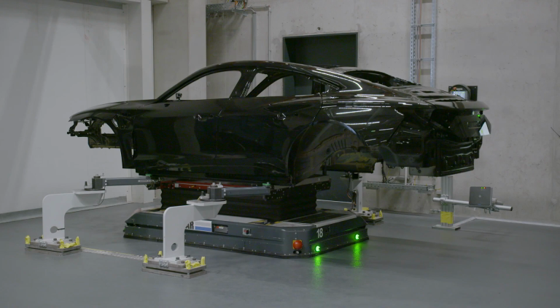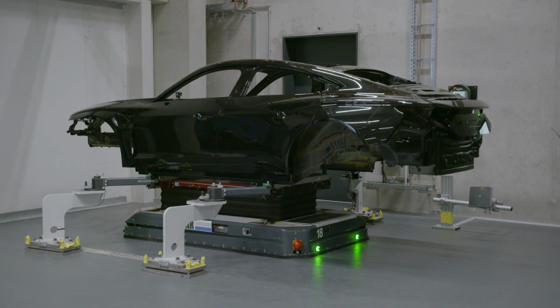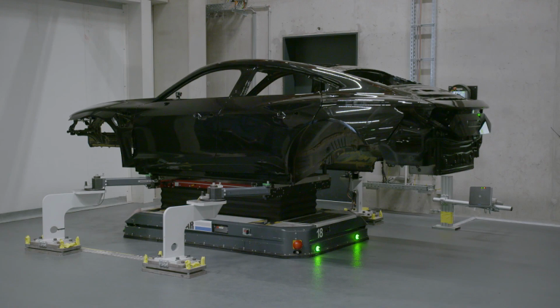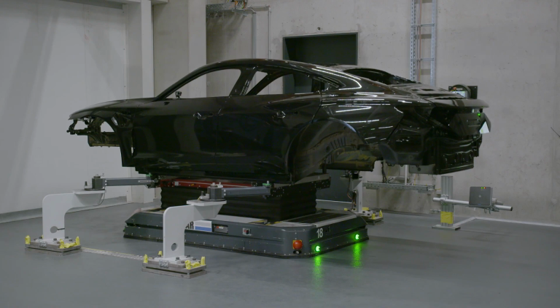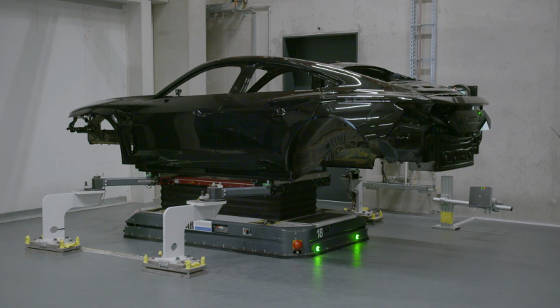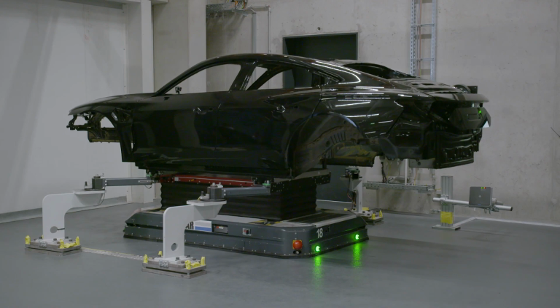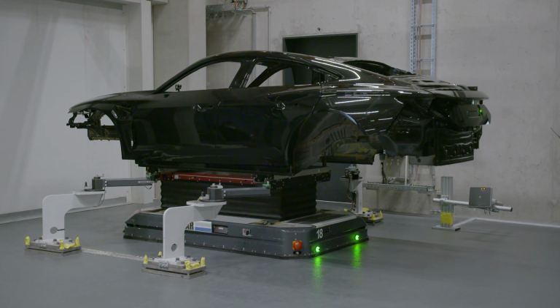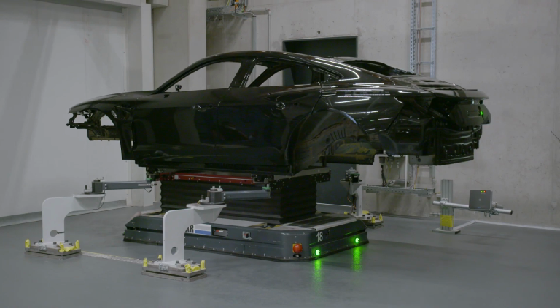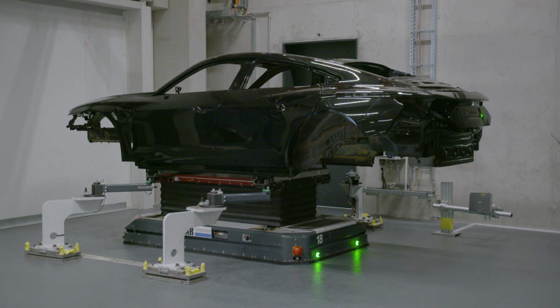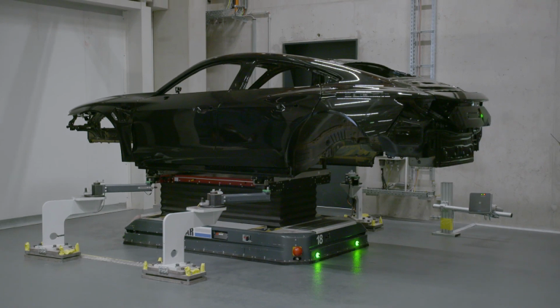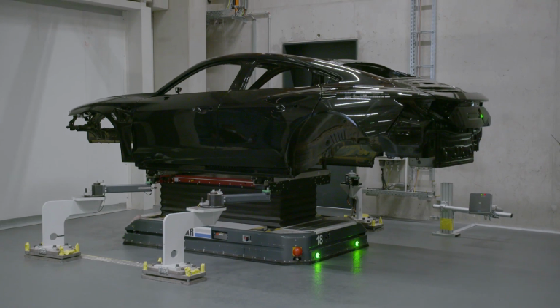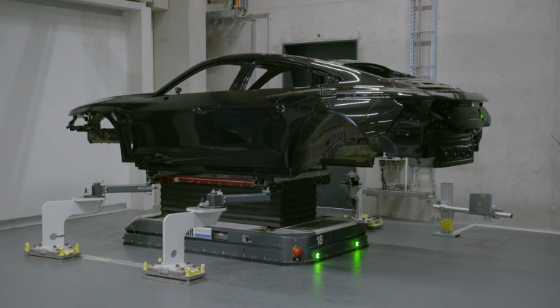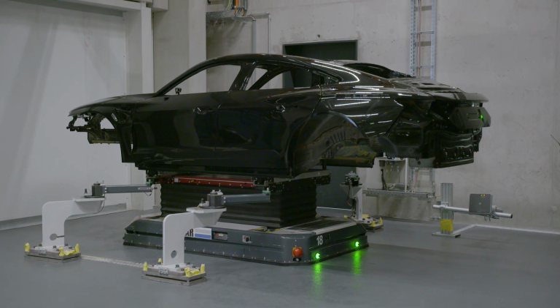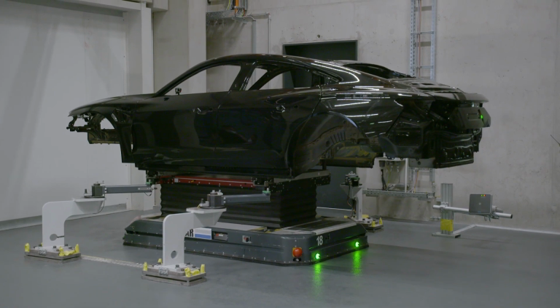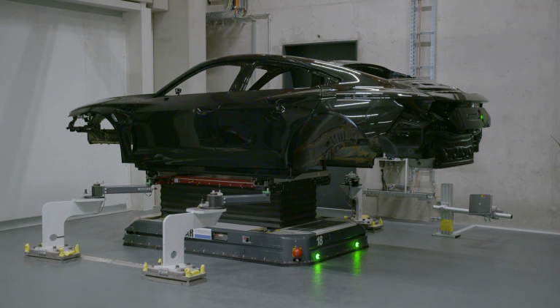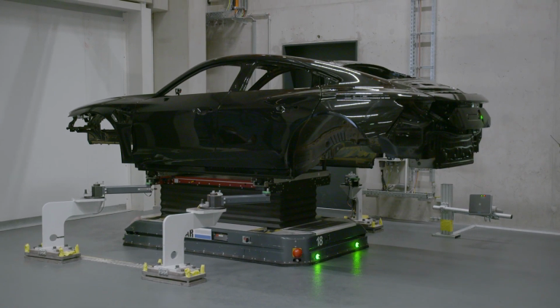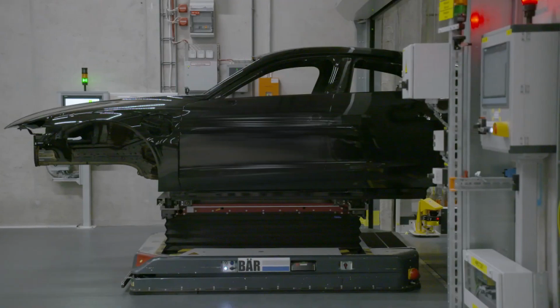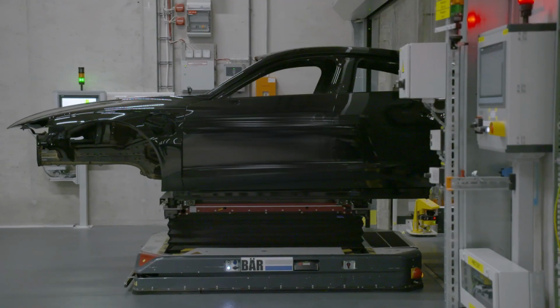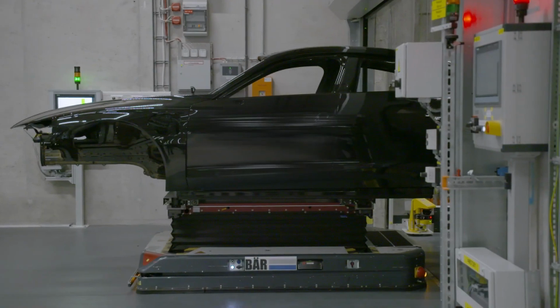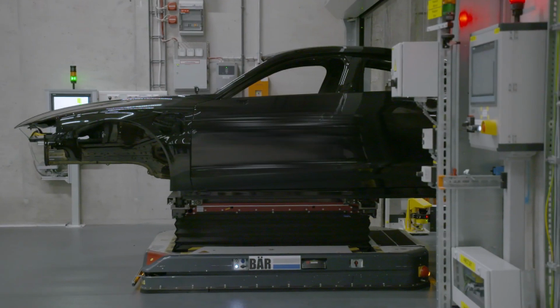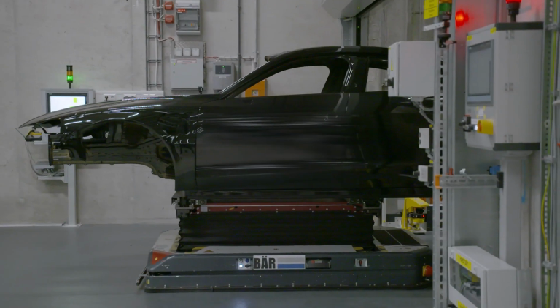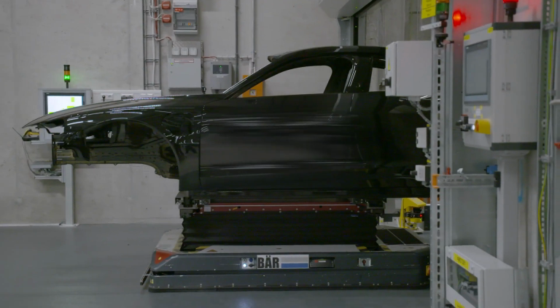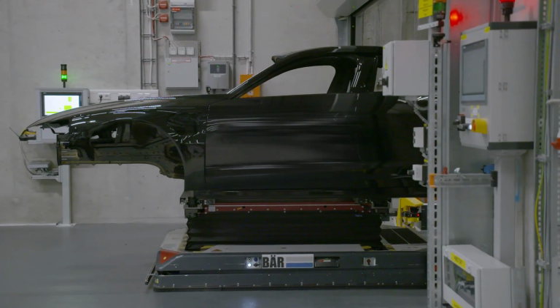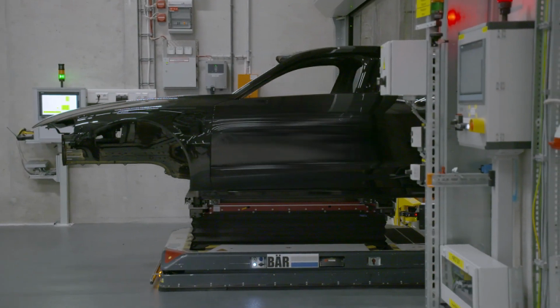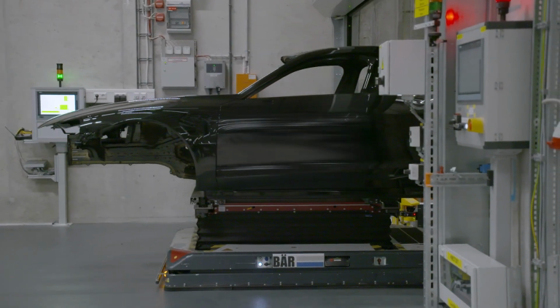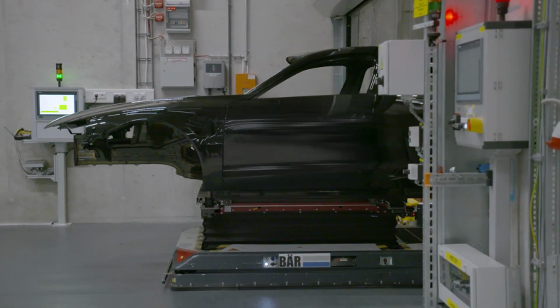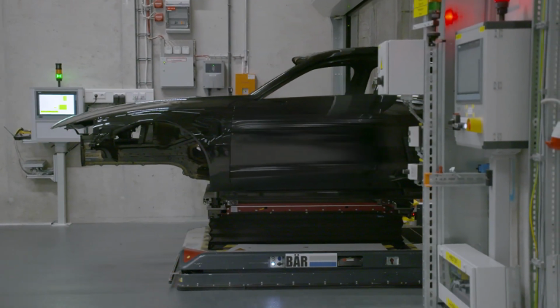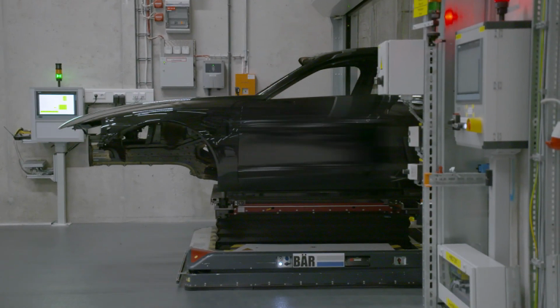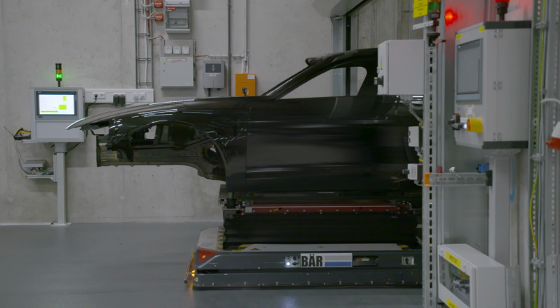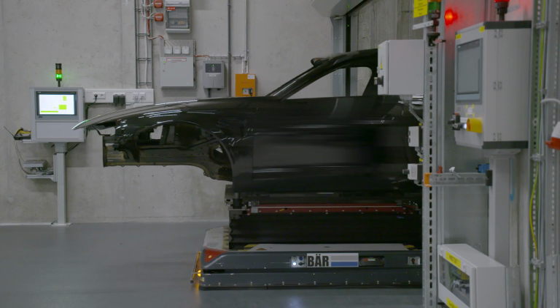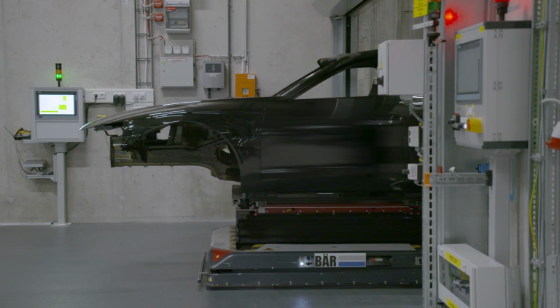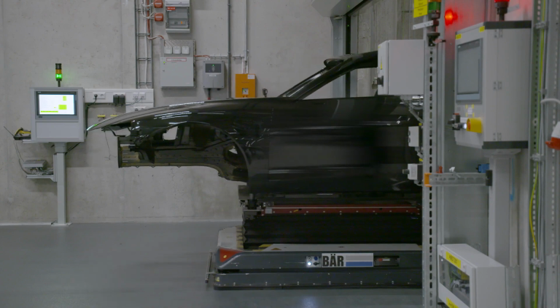Once the bodies have been painted, driverless vehicles transport them from the basement back upstairs to the production line.